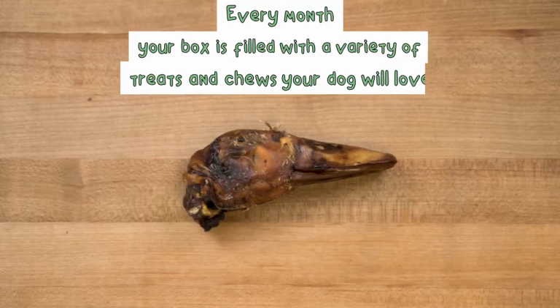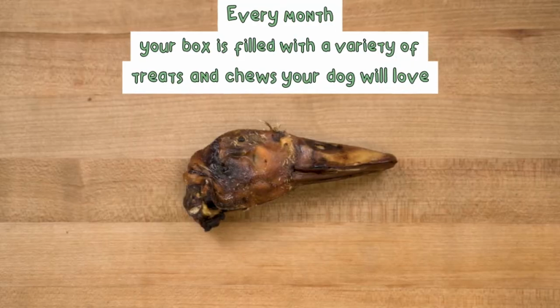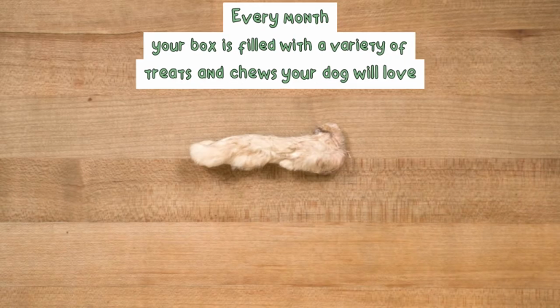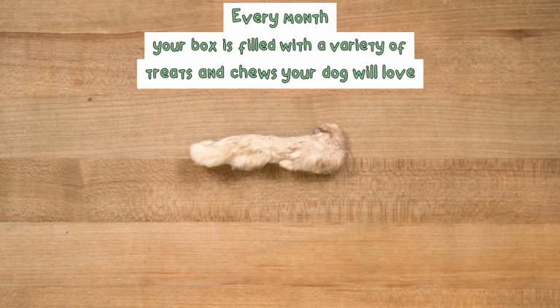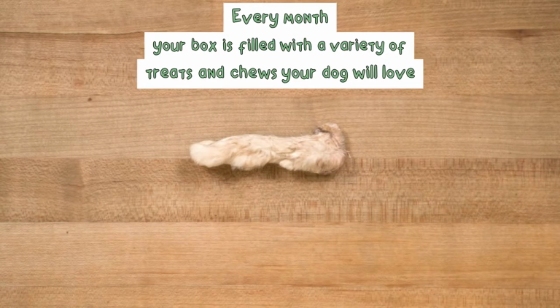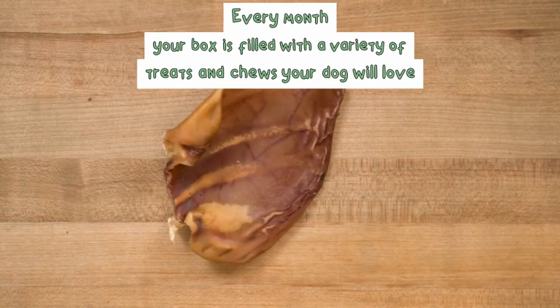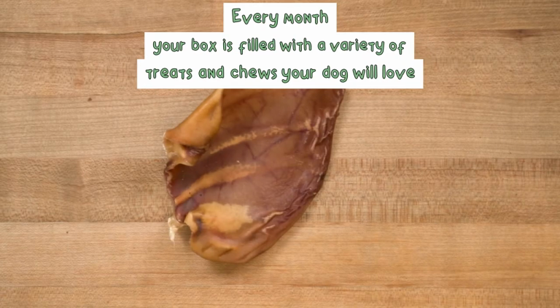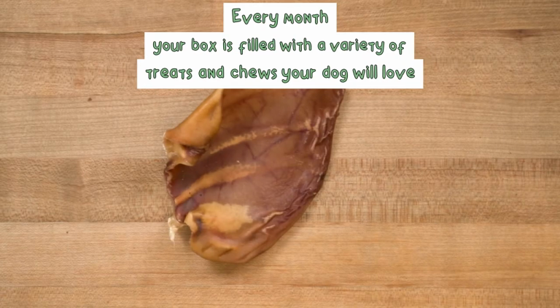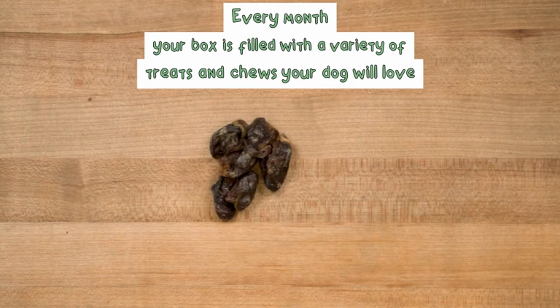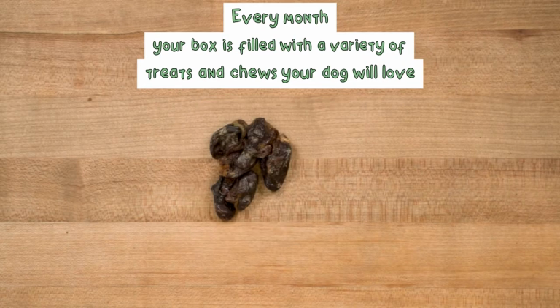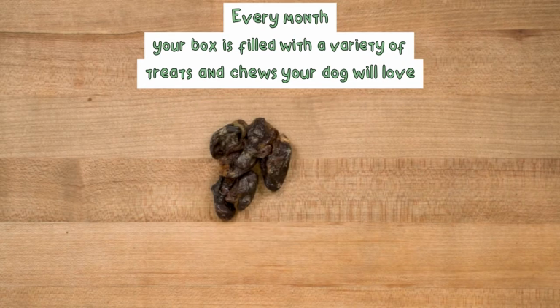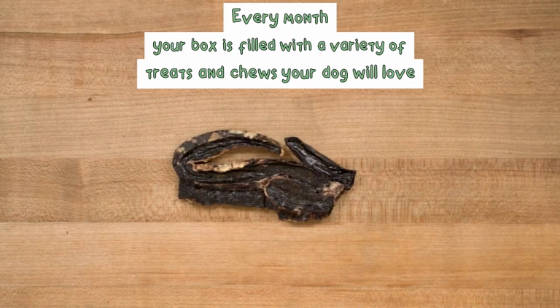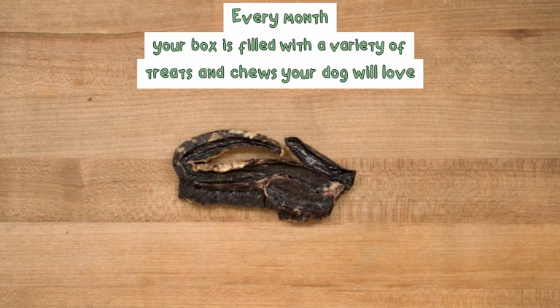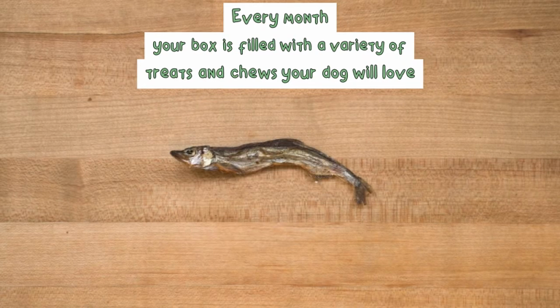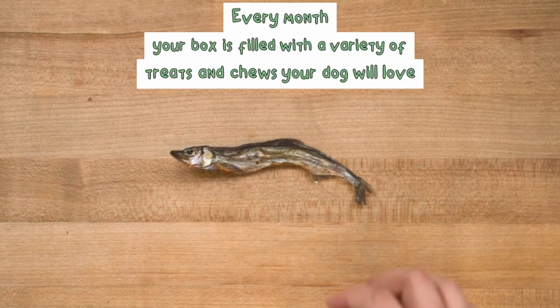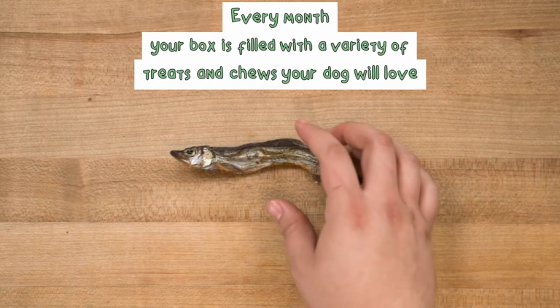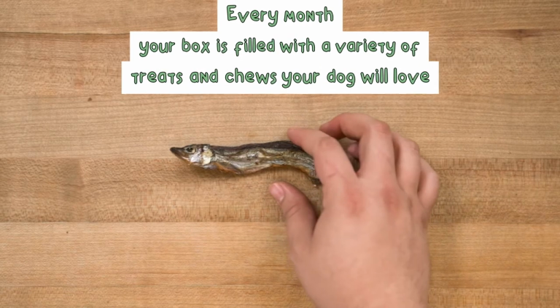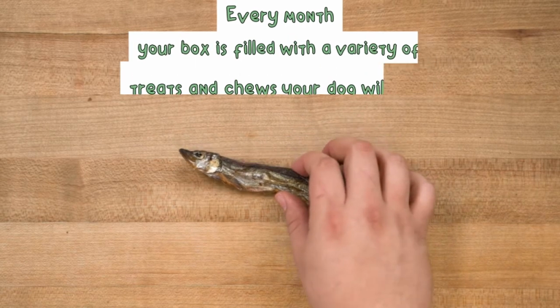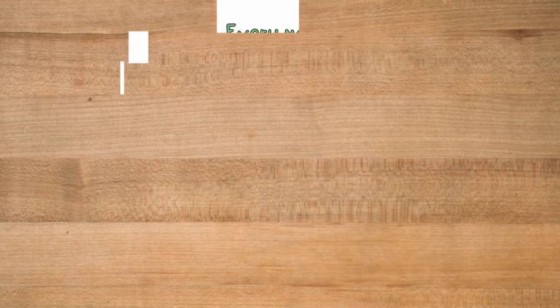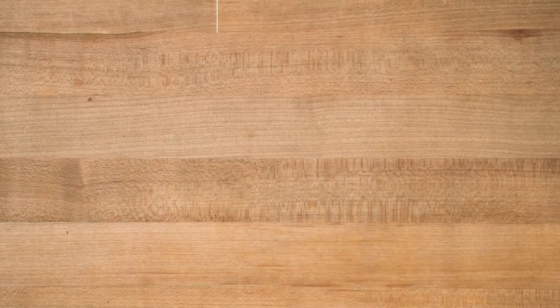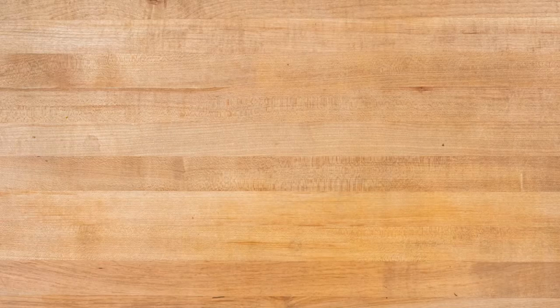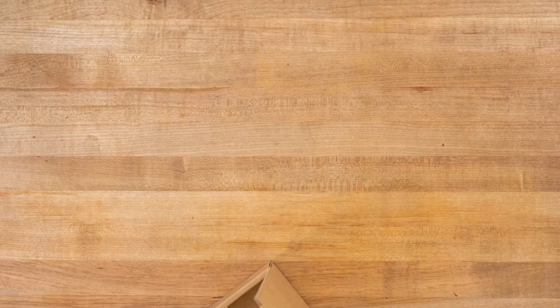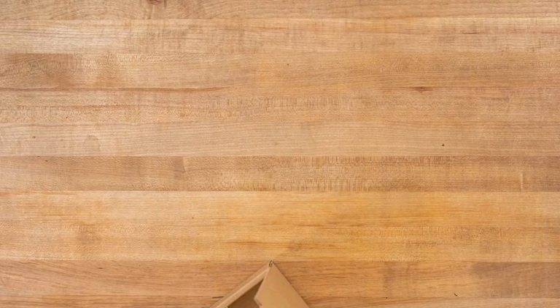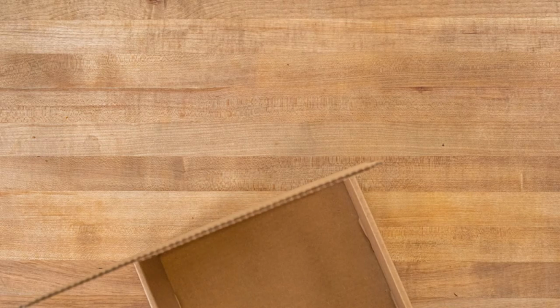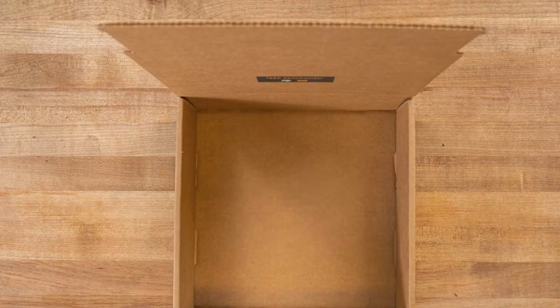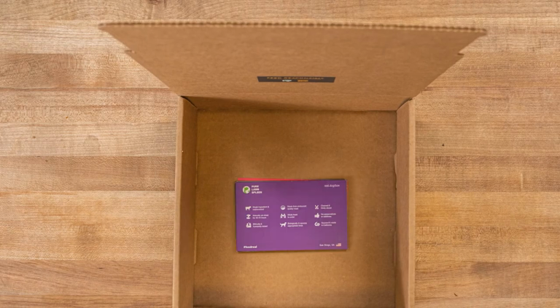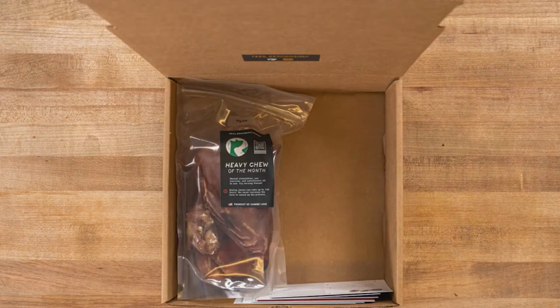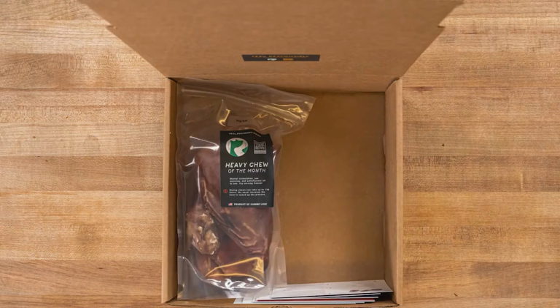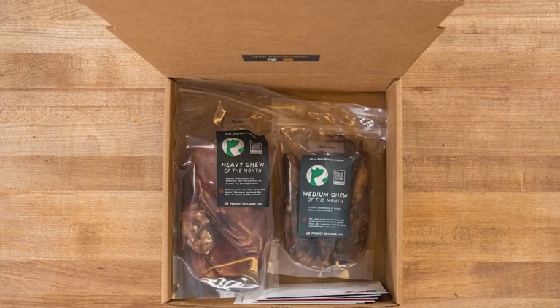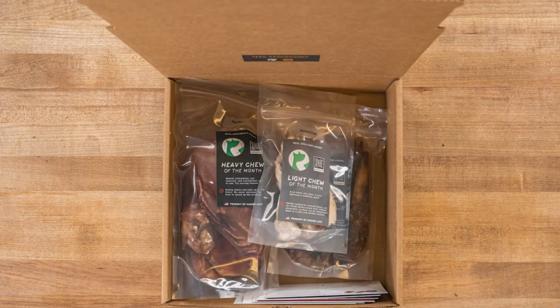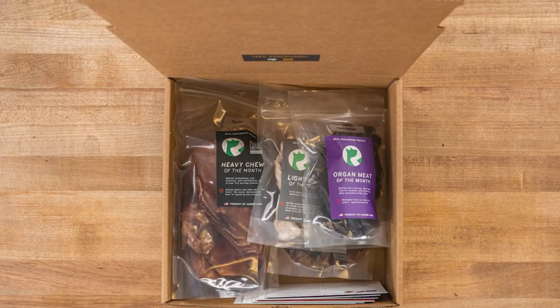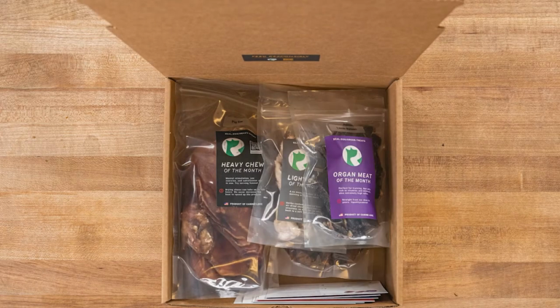Every month, your box is filled with a variety of different treats and chews that your dog will love. This is what's inside this month's Real Dog Box.